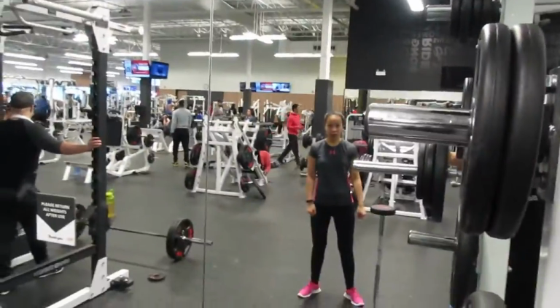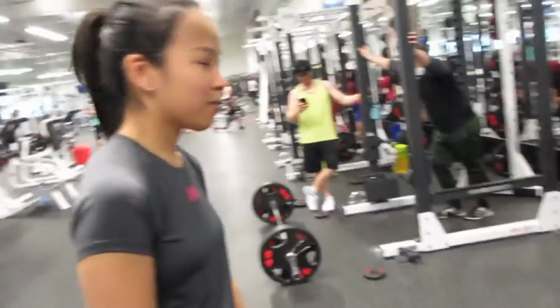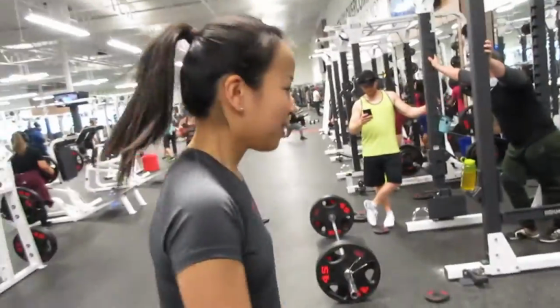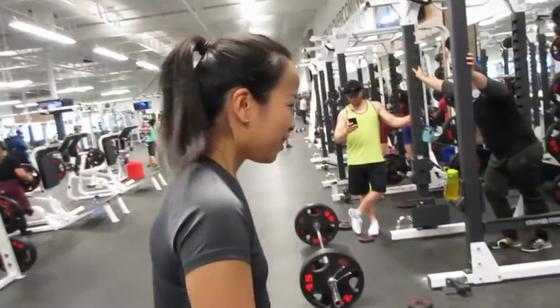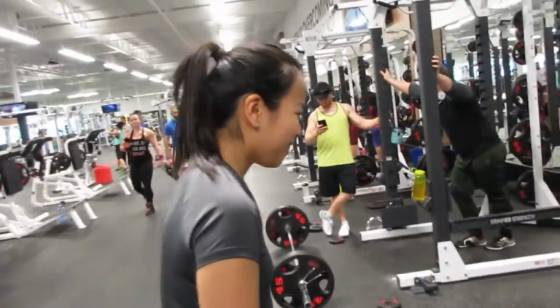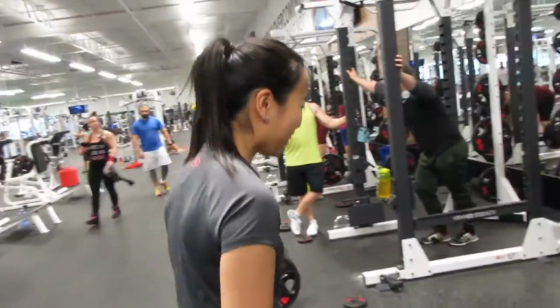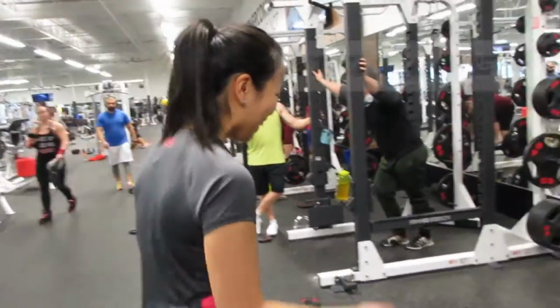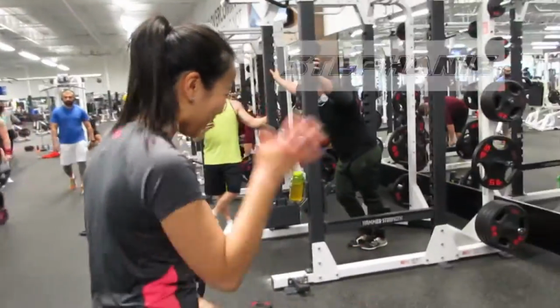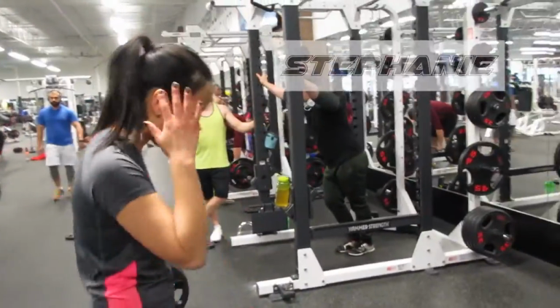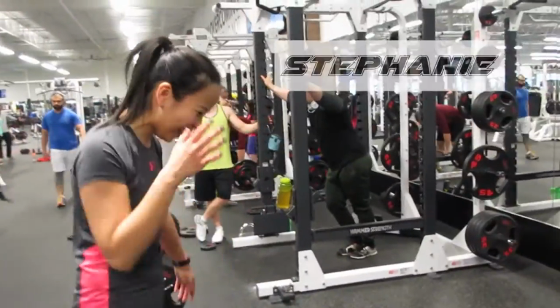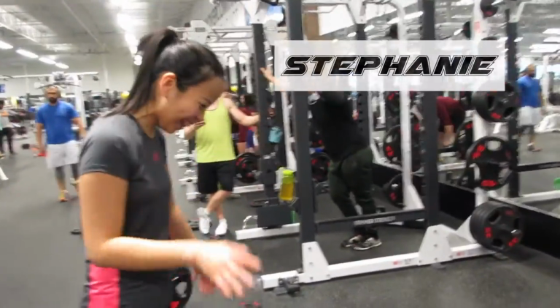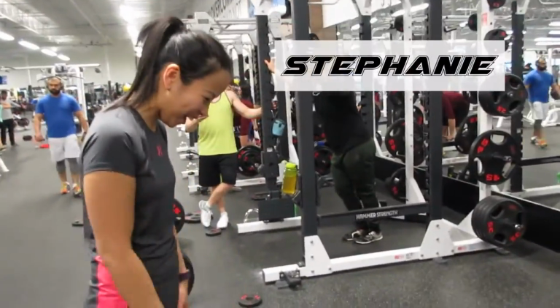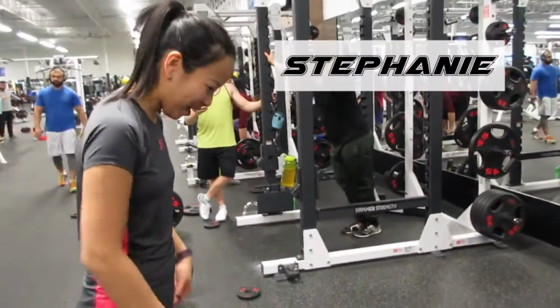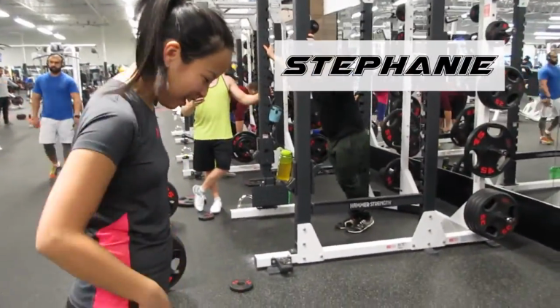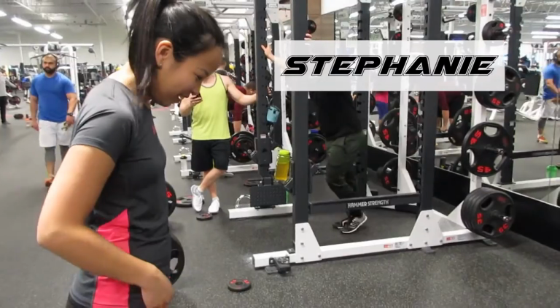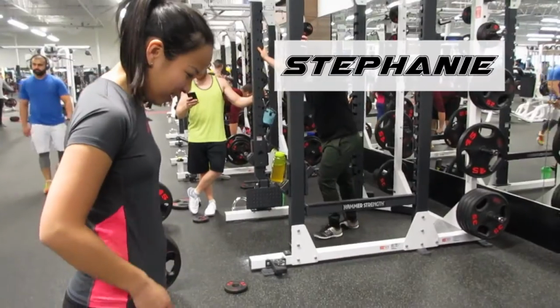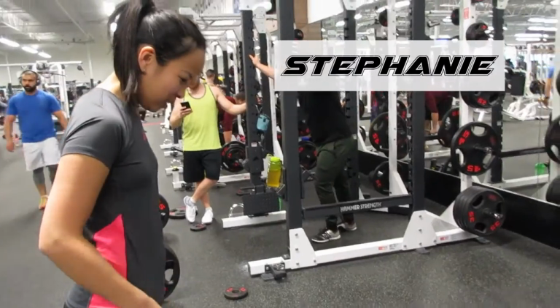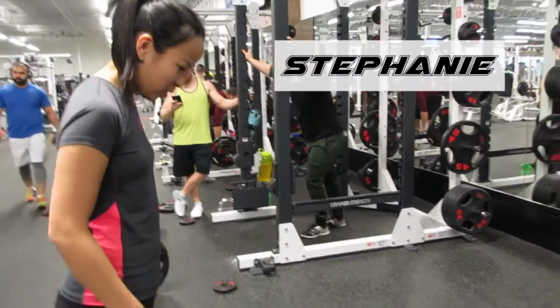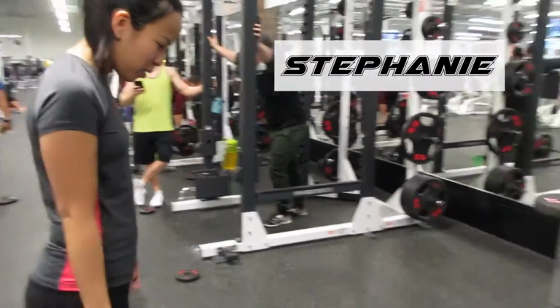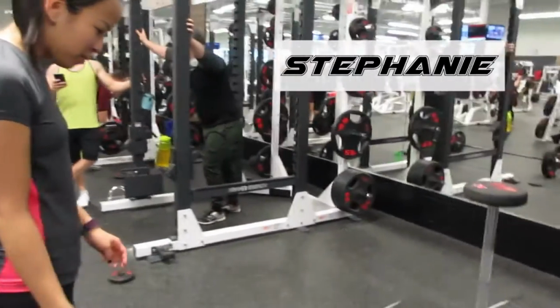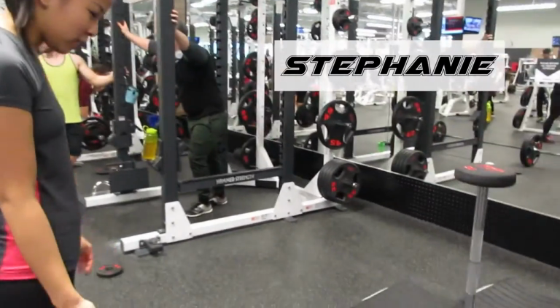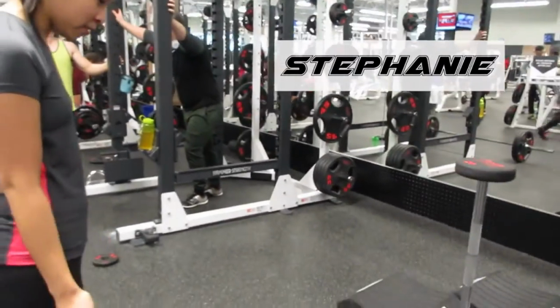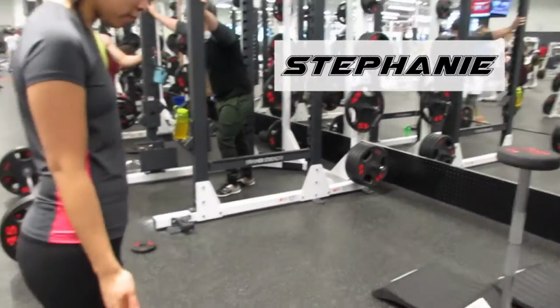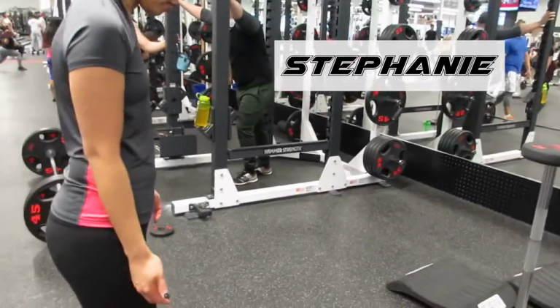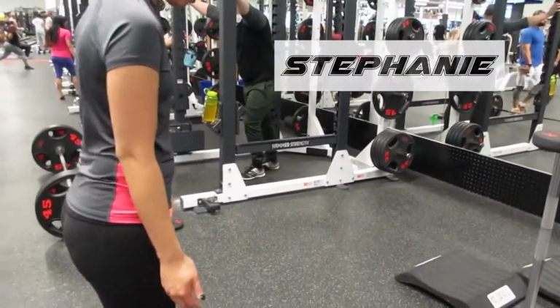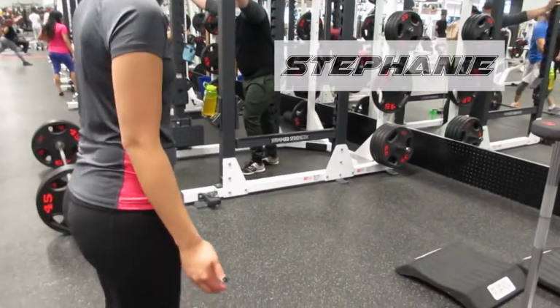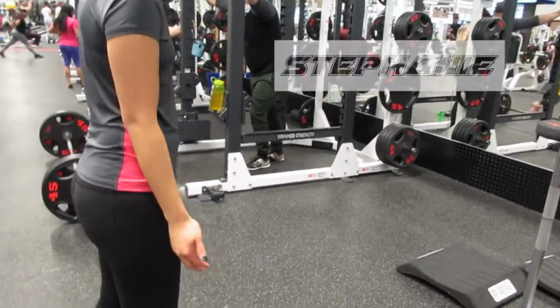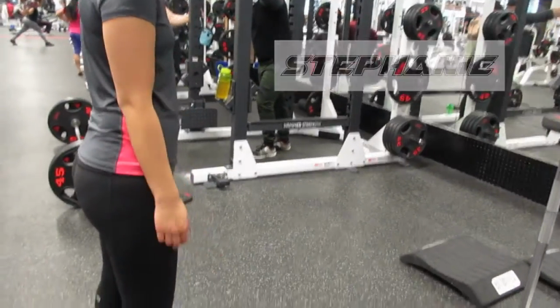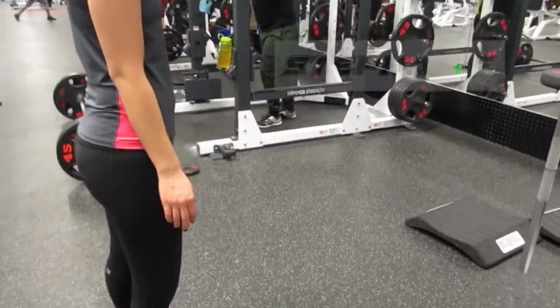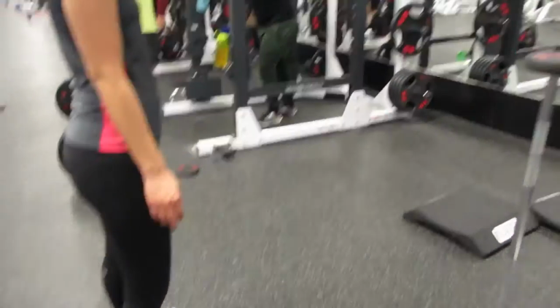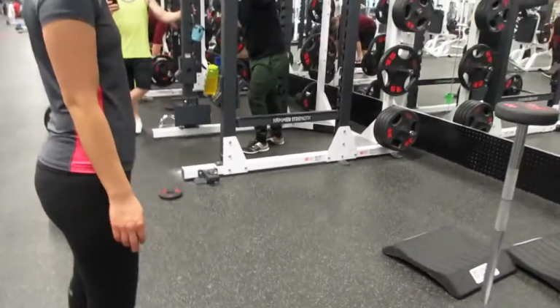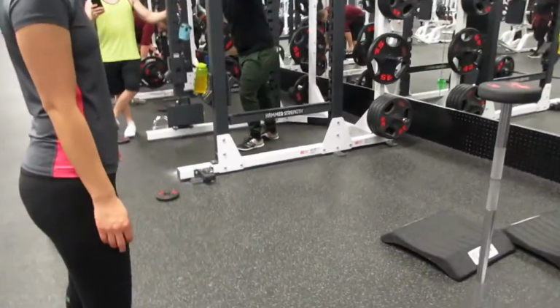Teaching Steph how to do squats — air squats.